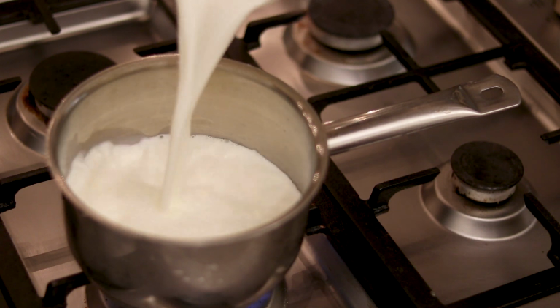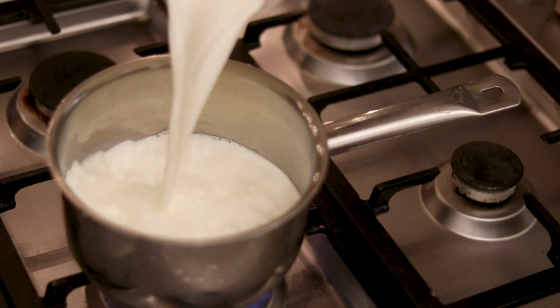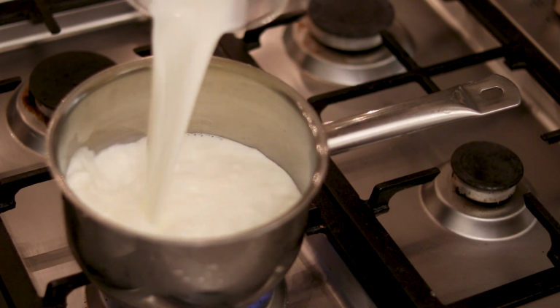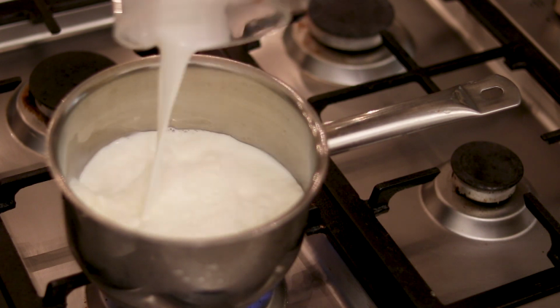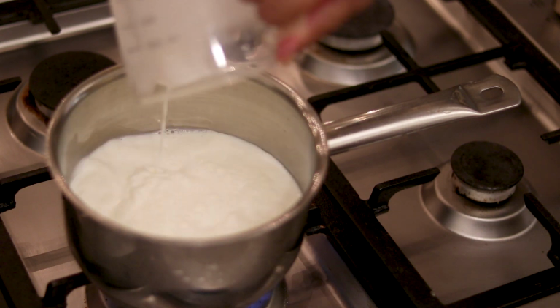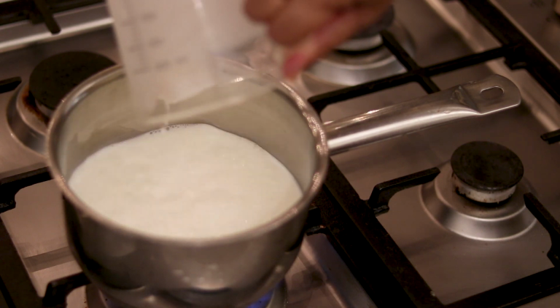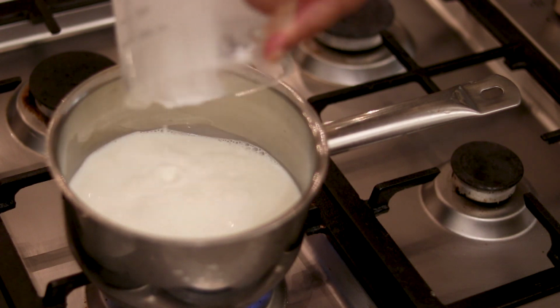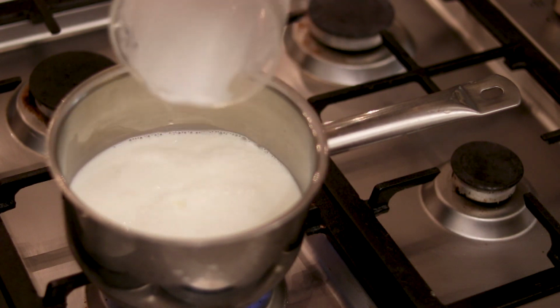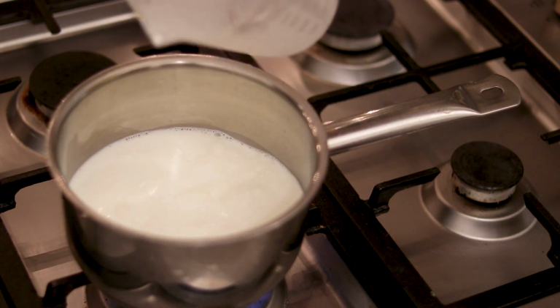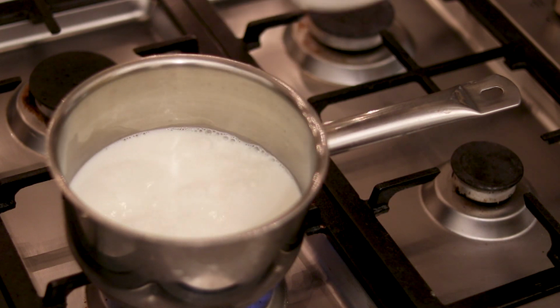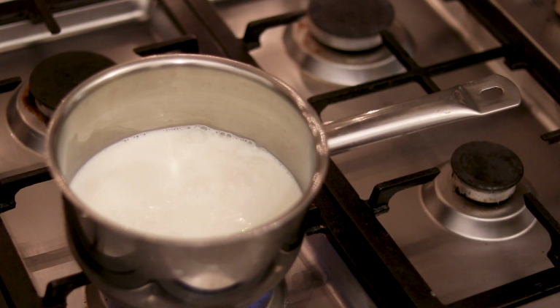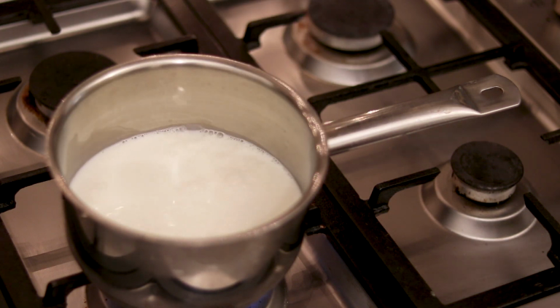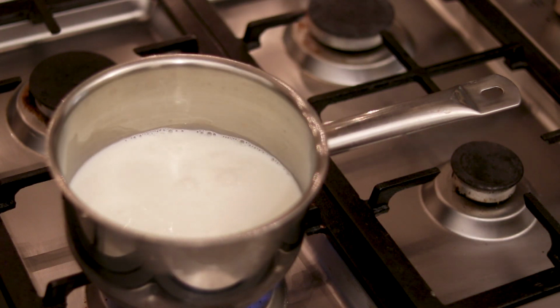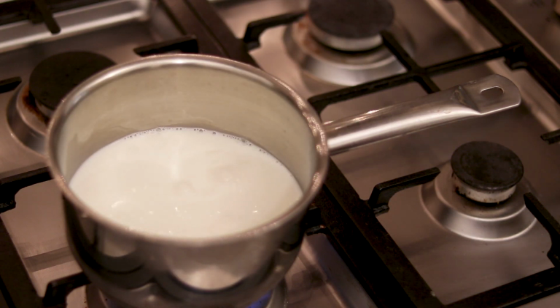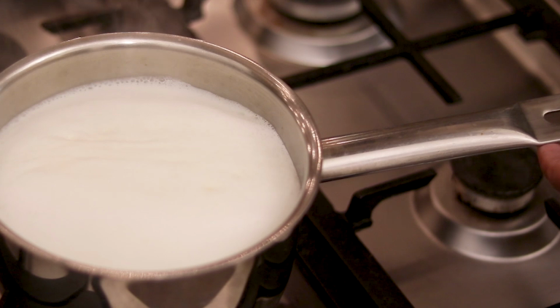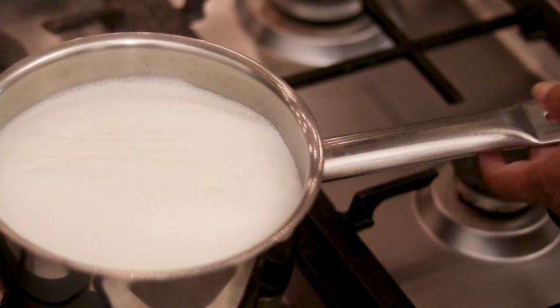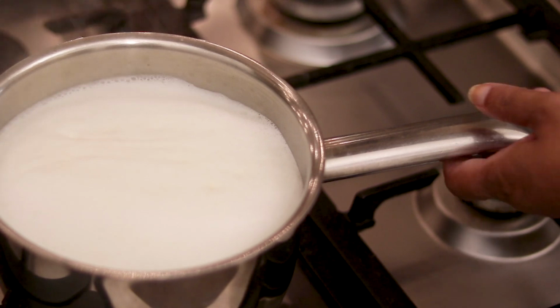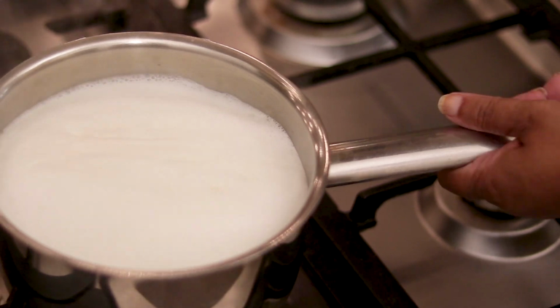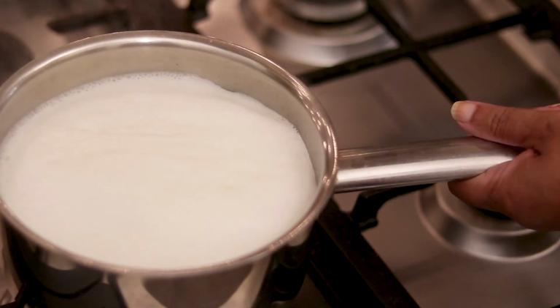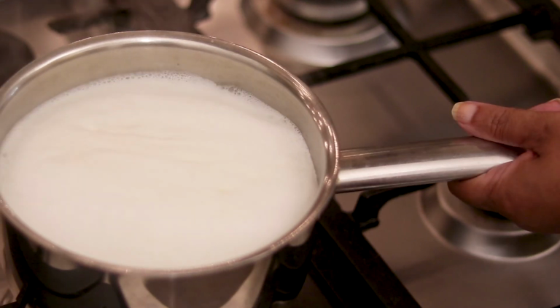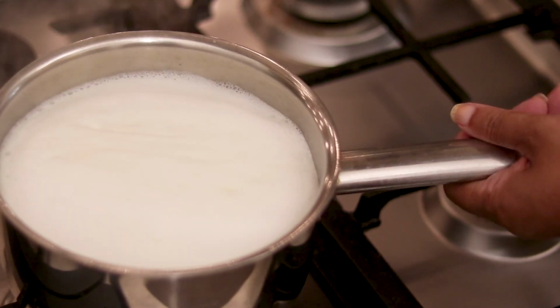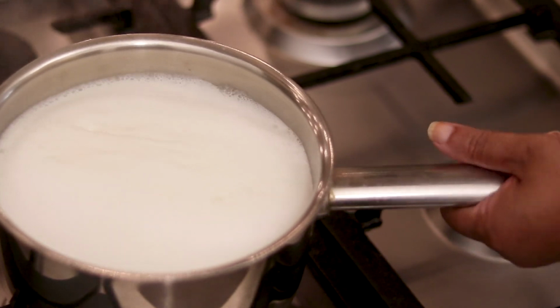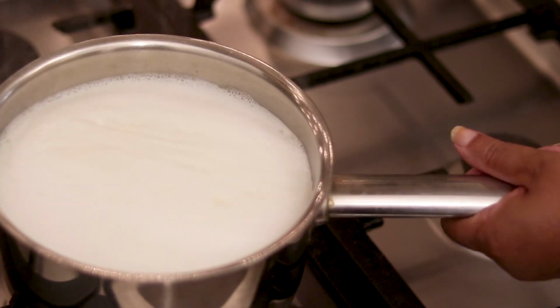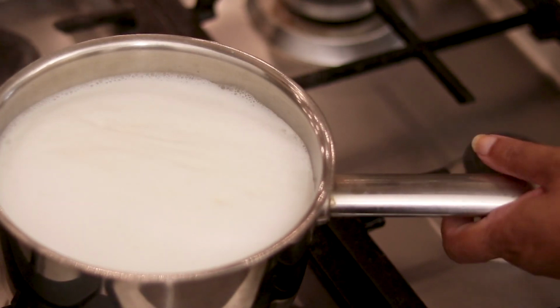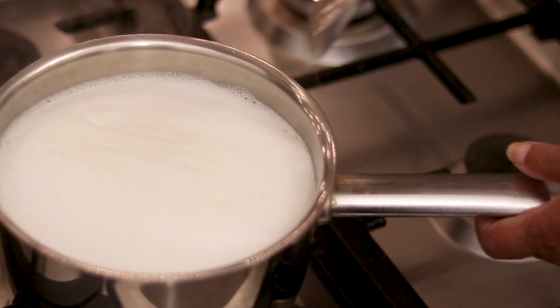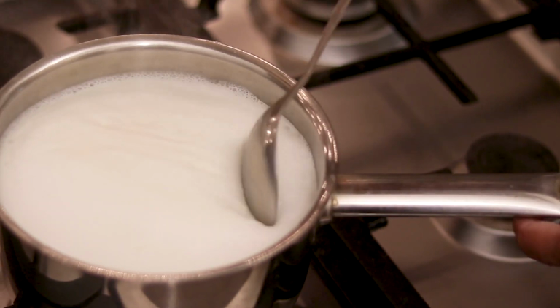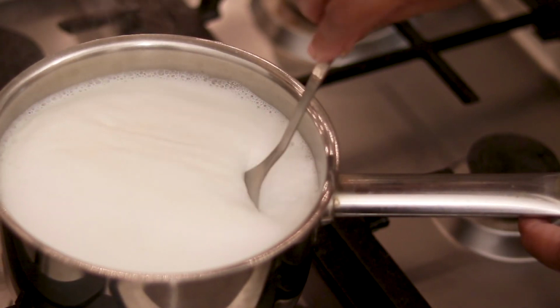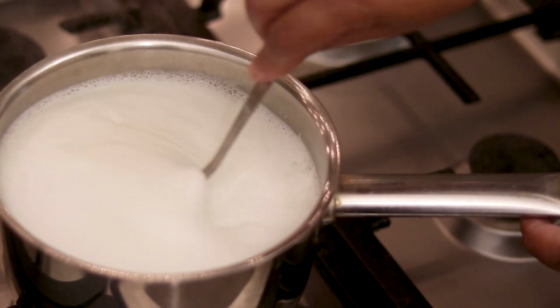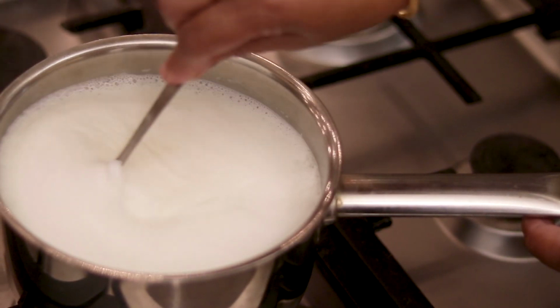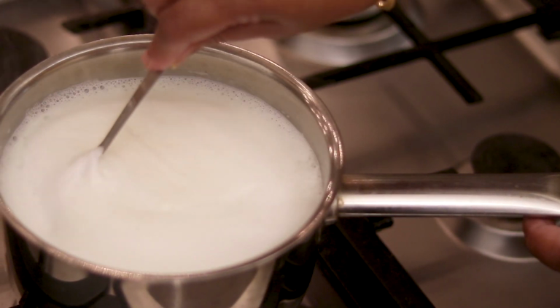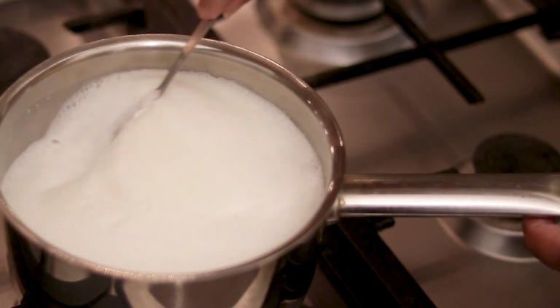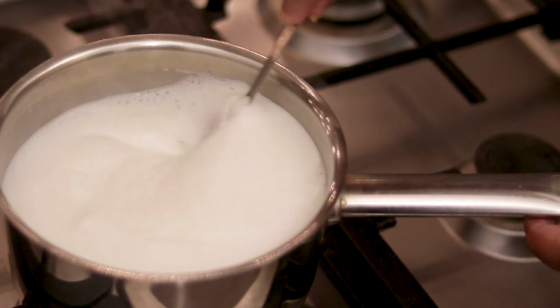We add 200 milliliters of water to the paneer mixture.